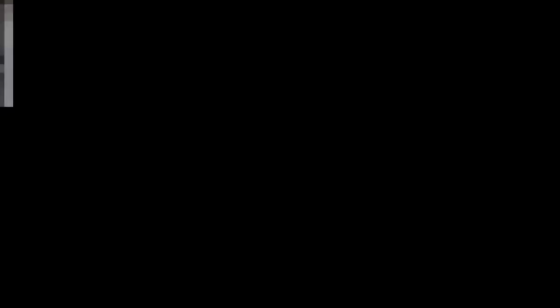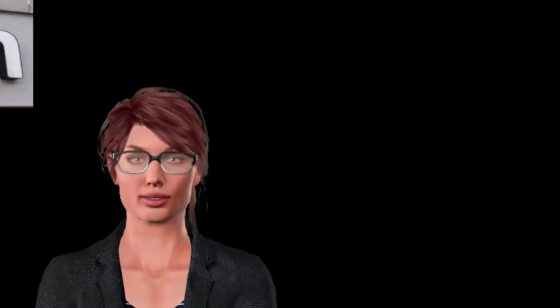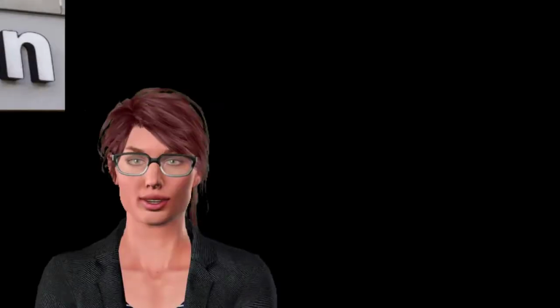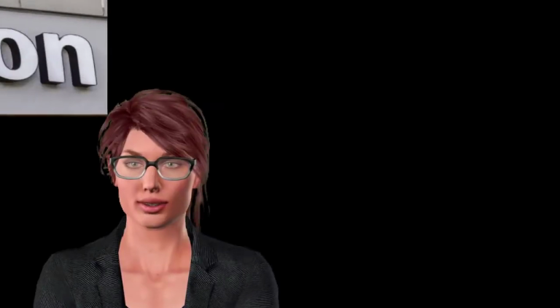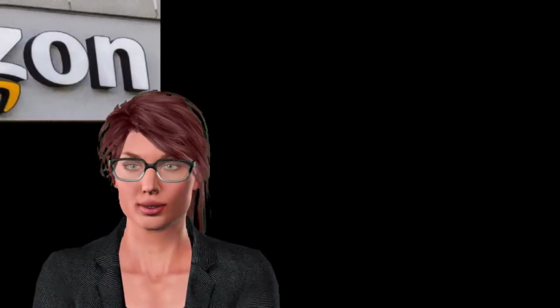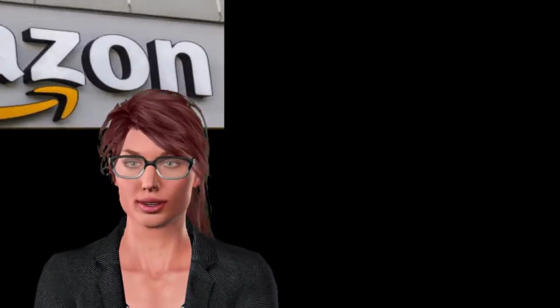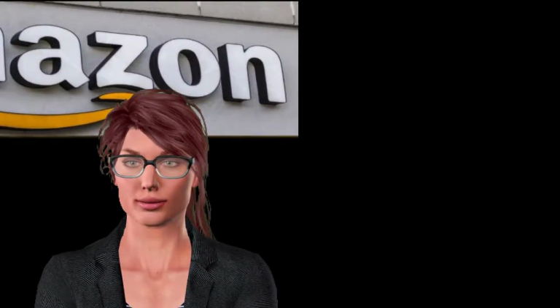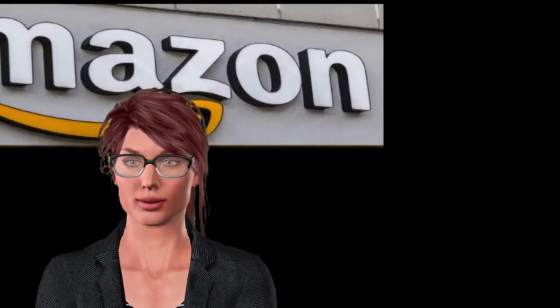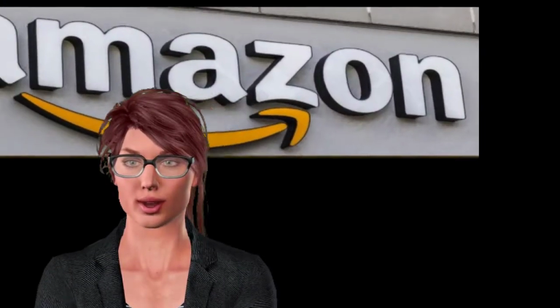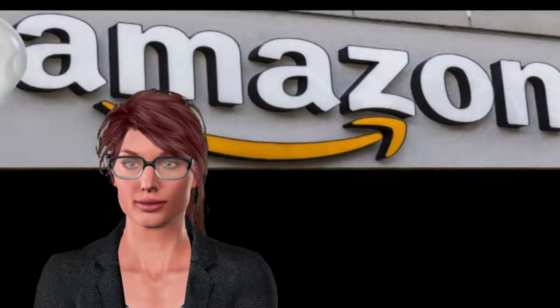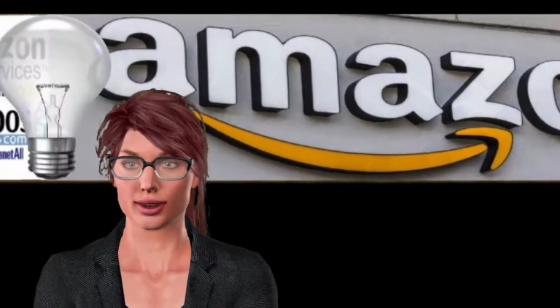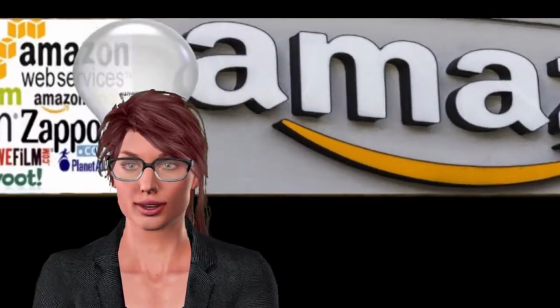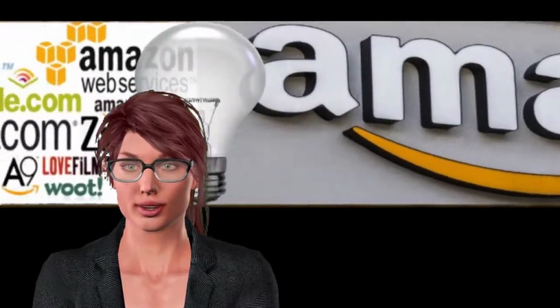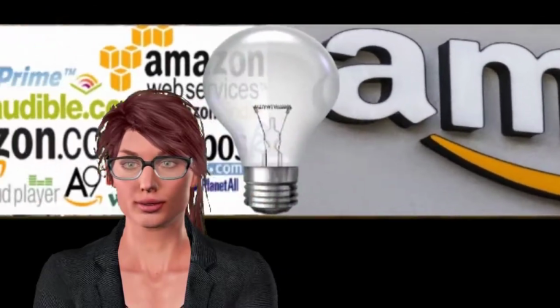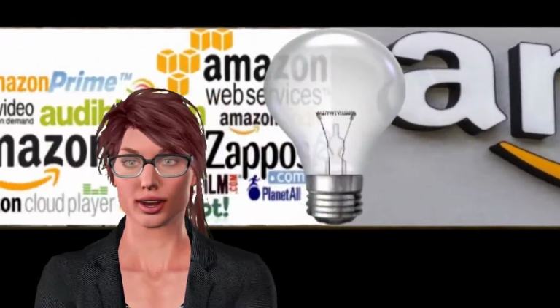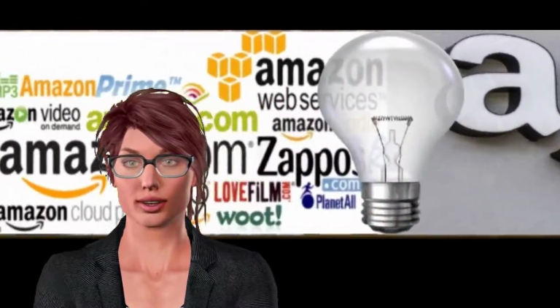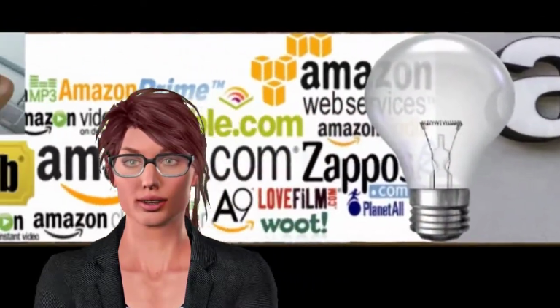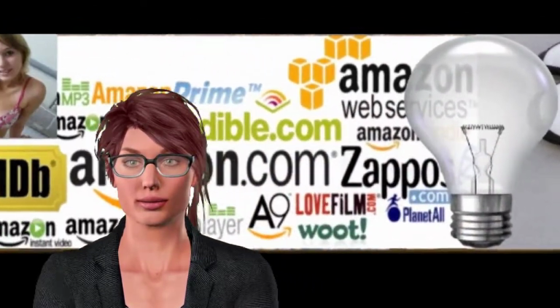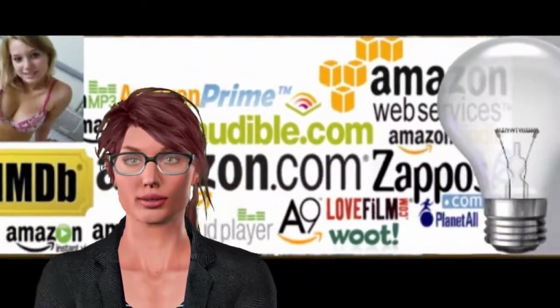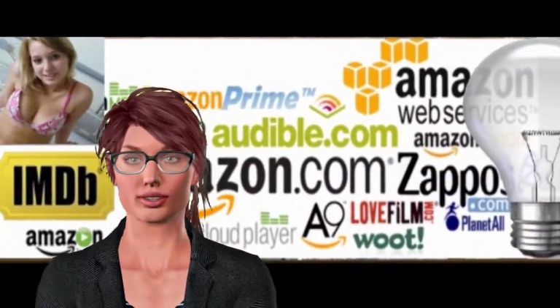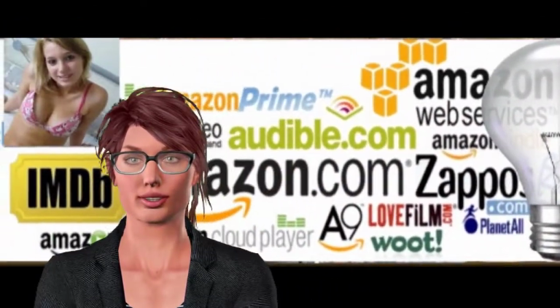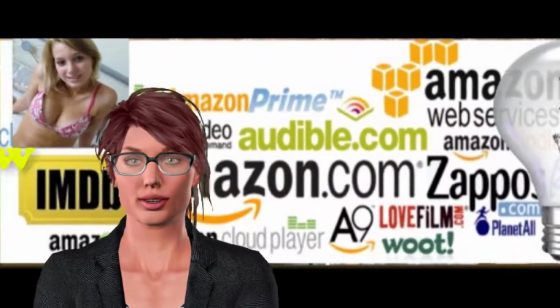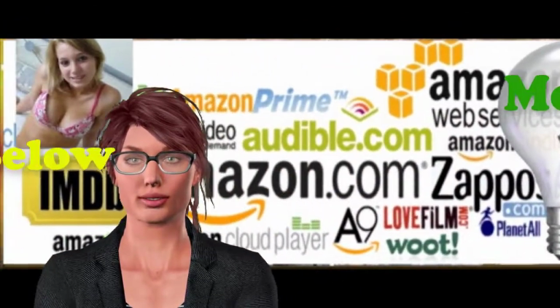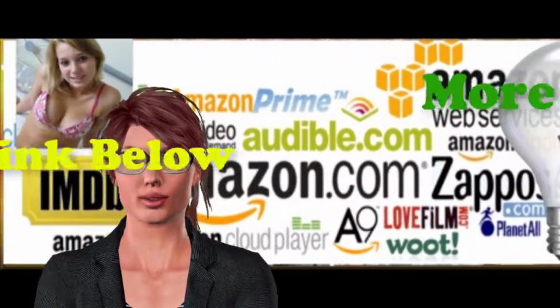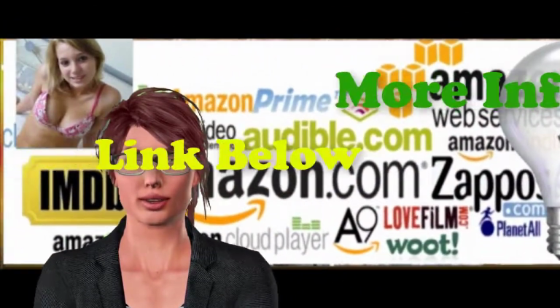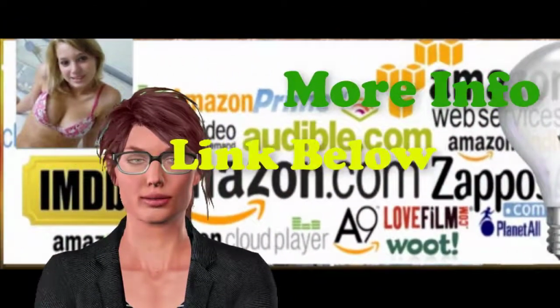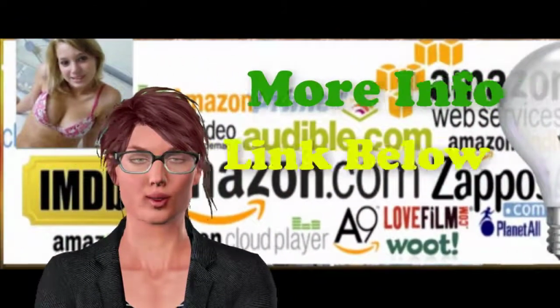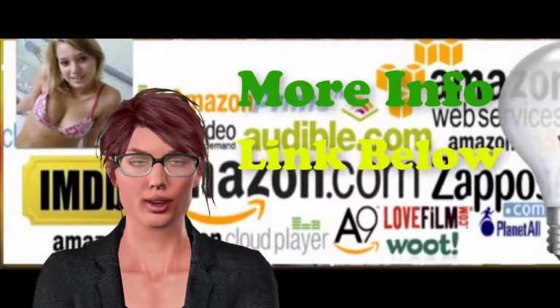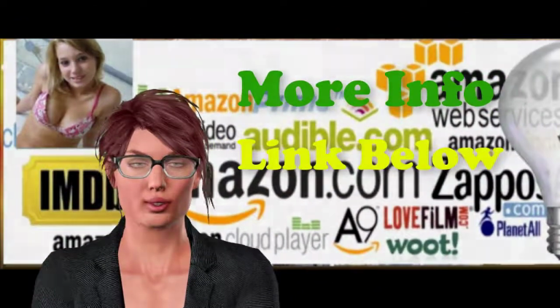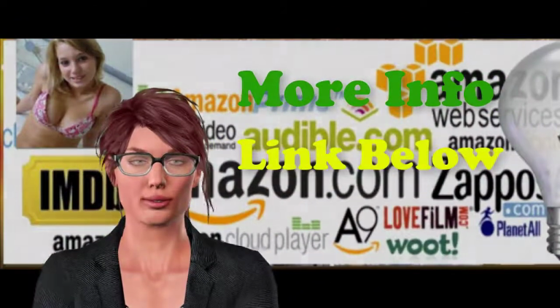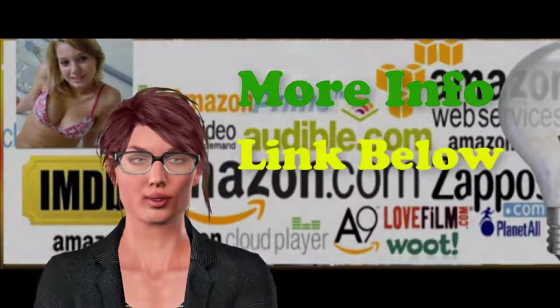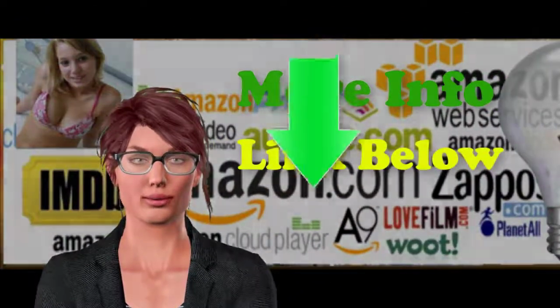See more info by following the link under the video, and subscribe to our YouTube channel.